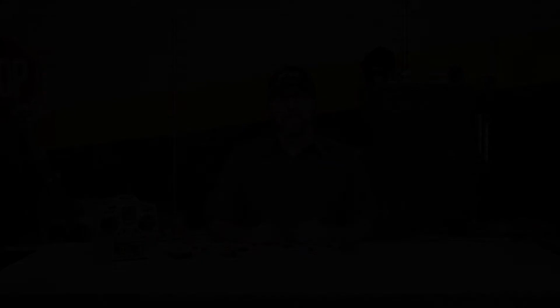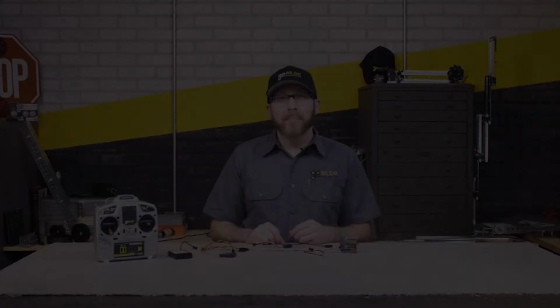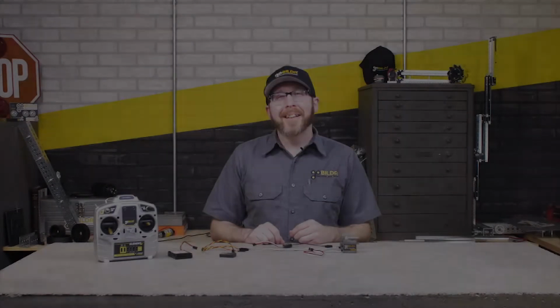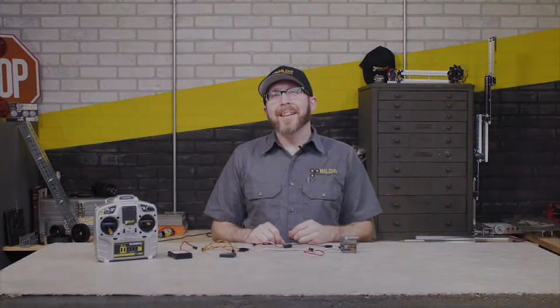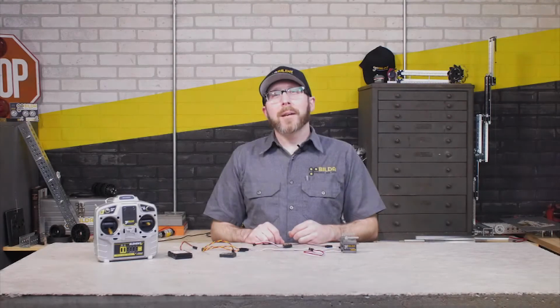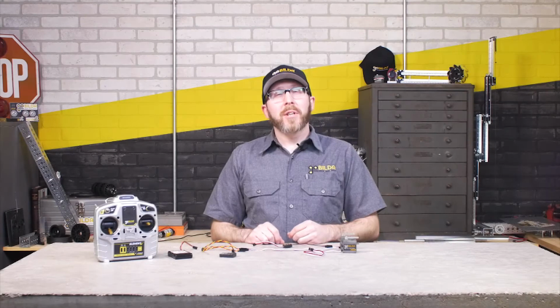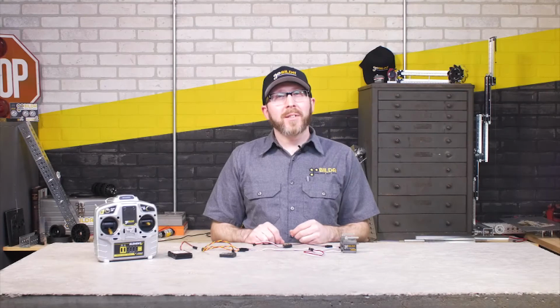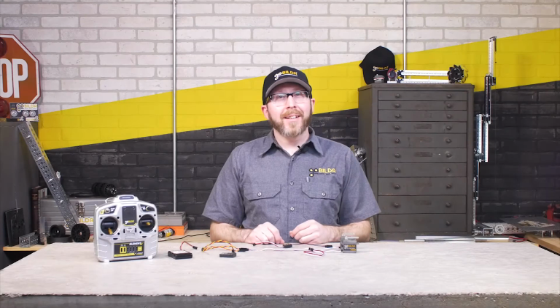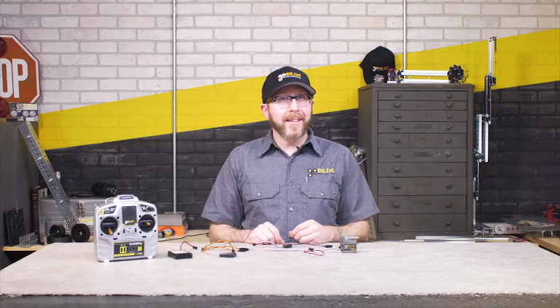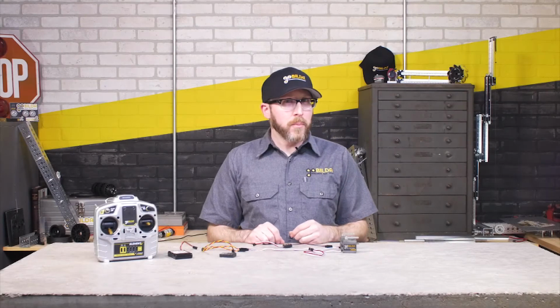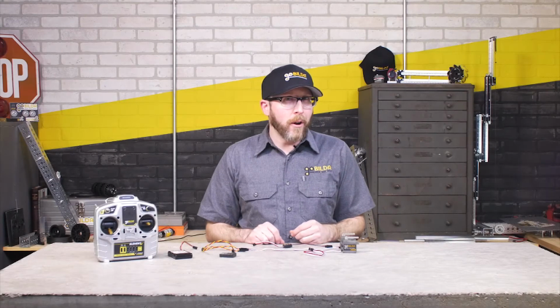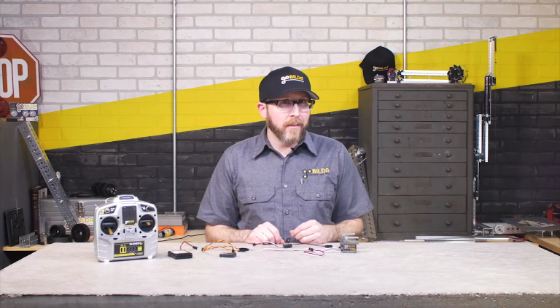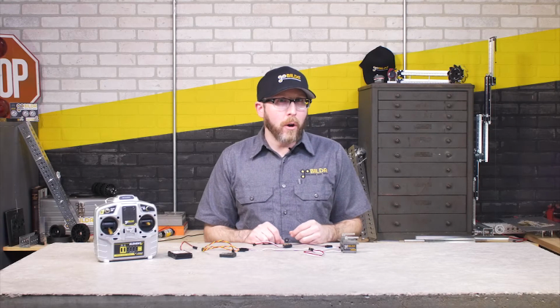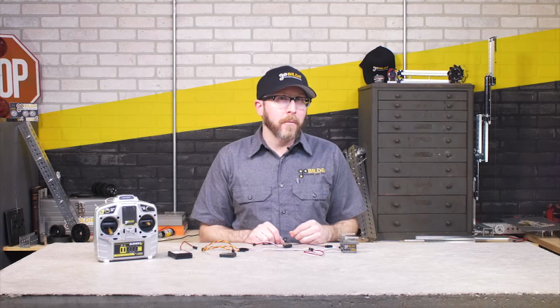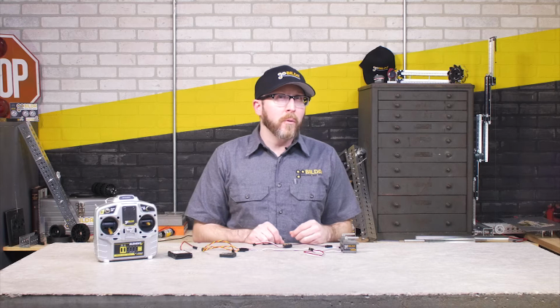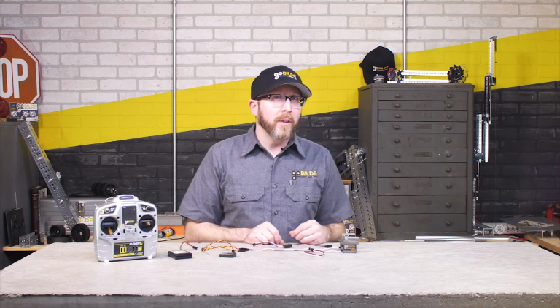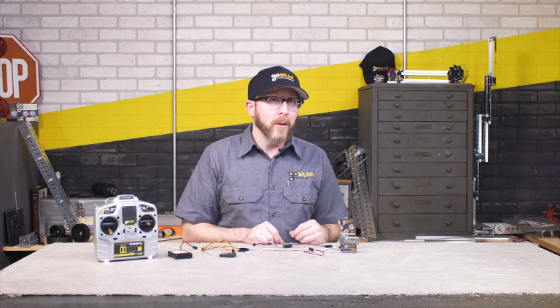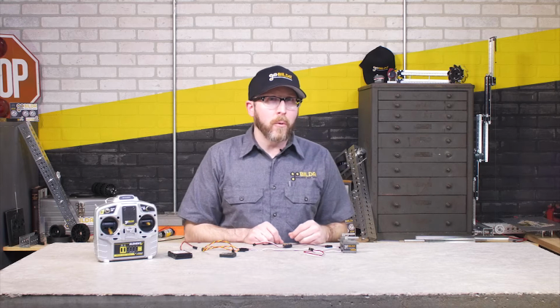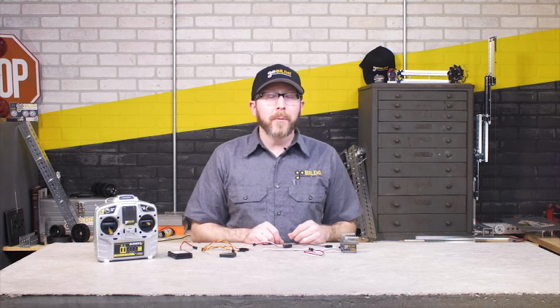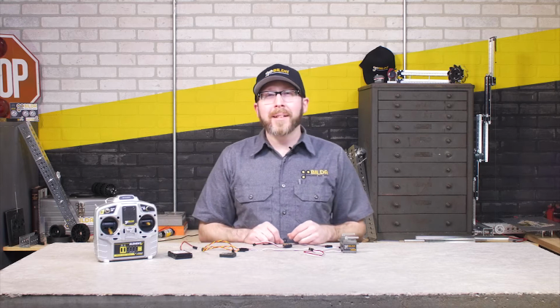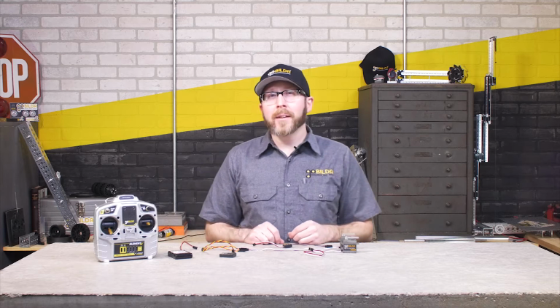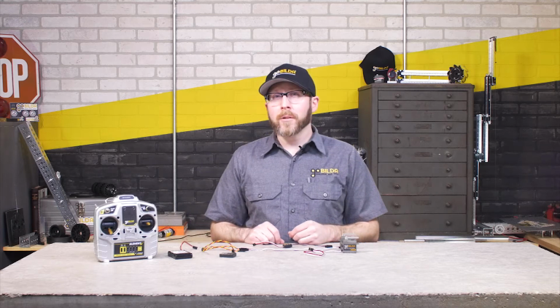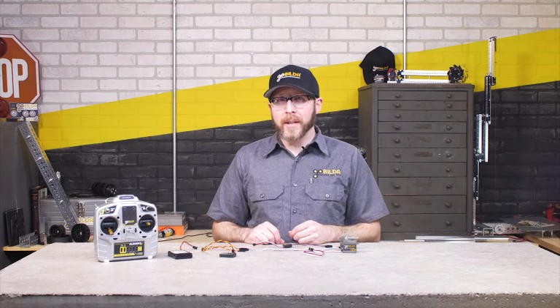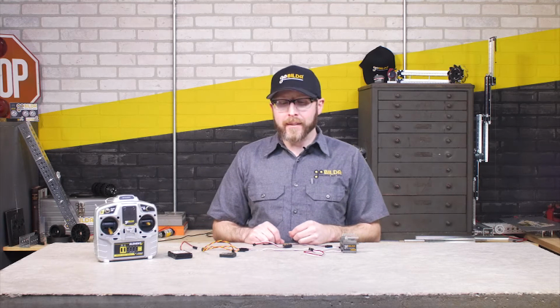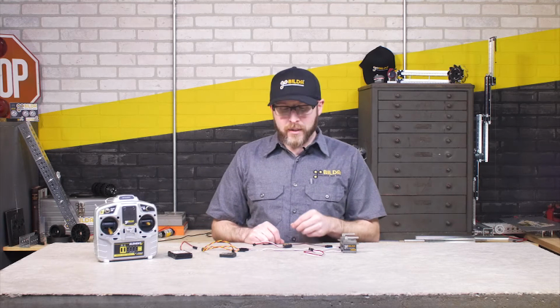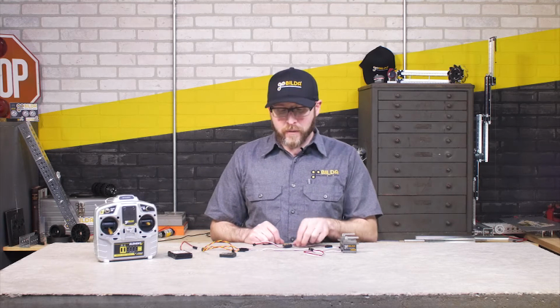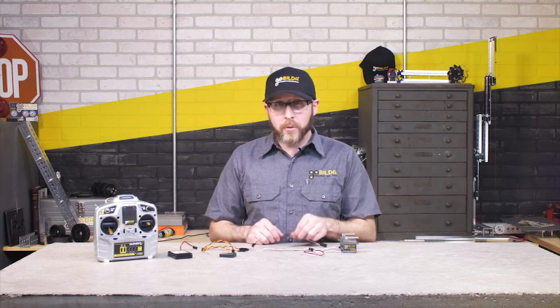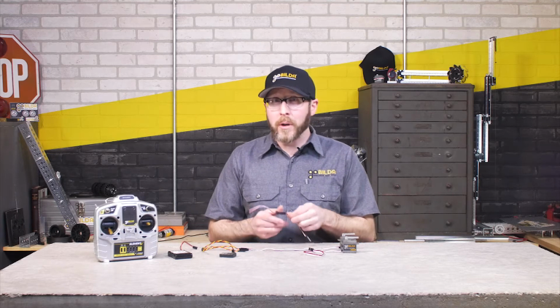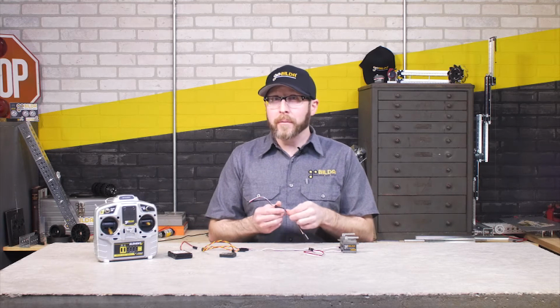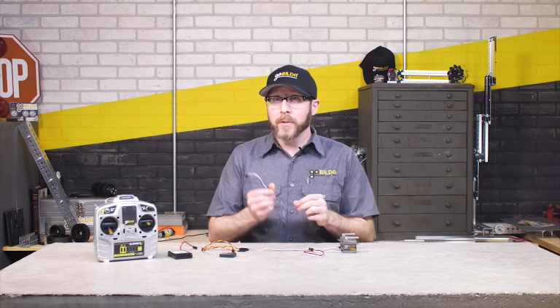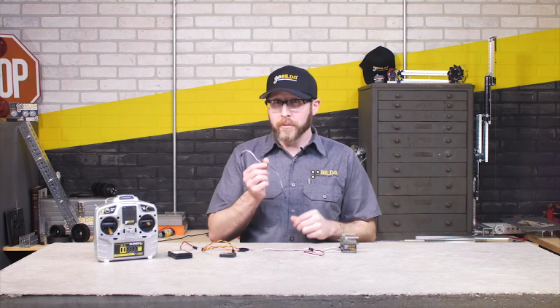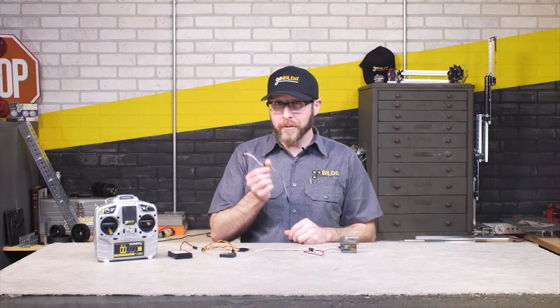Hey guys, I'm Jason. In this product overview video, we're going to be taking a look at the Servo Travel Tuner.